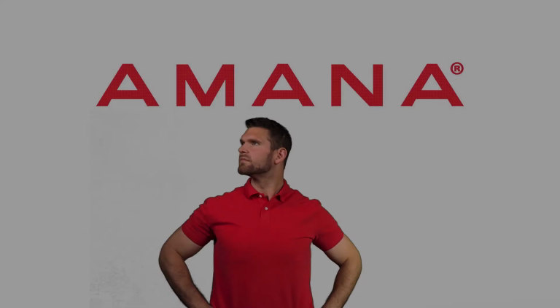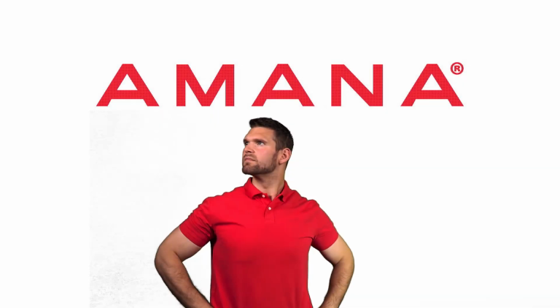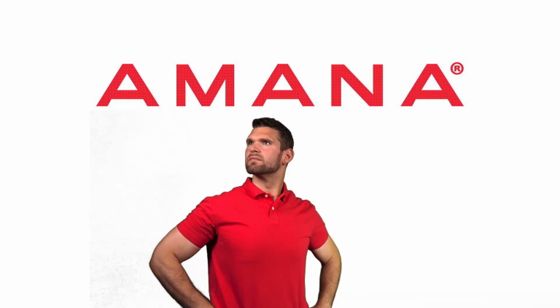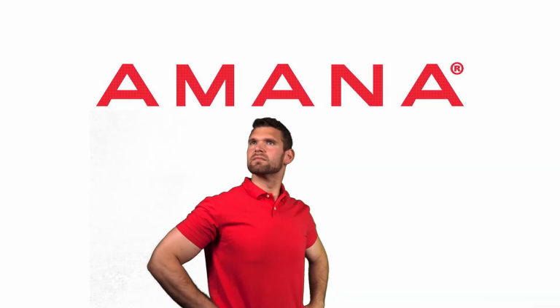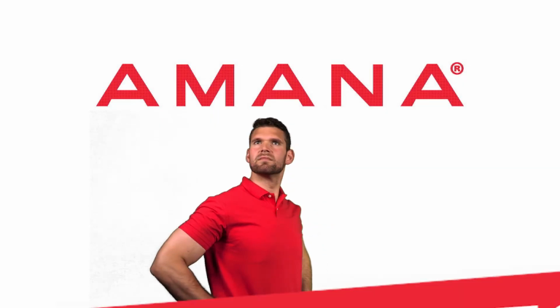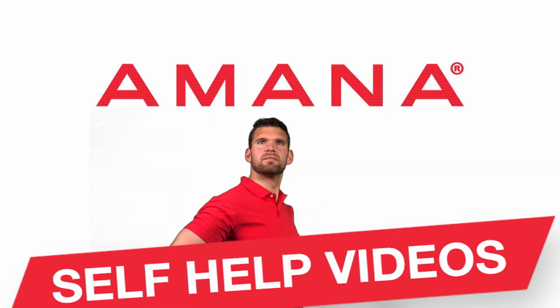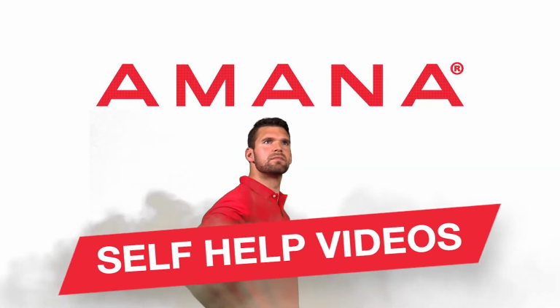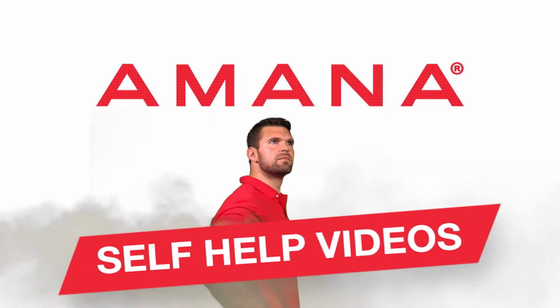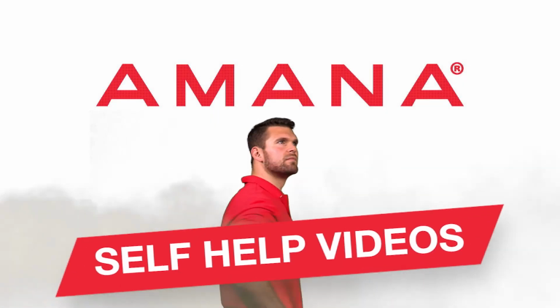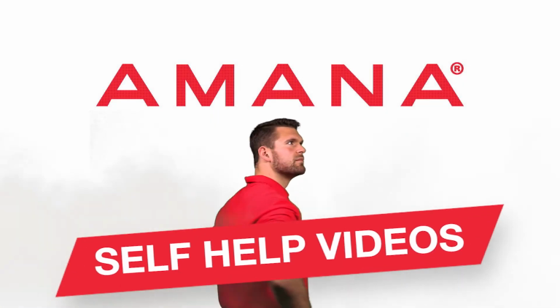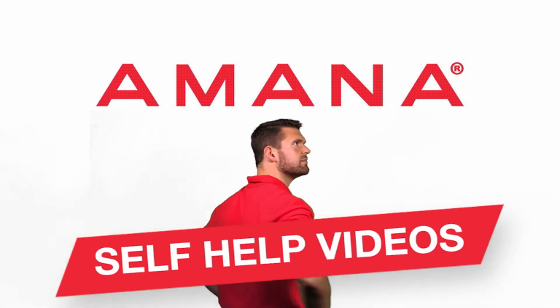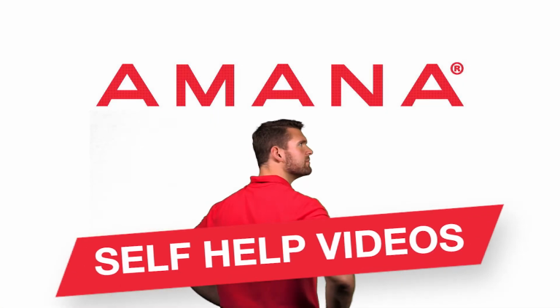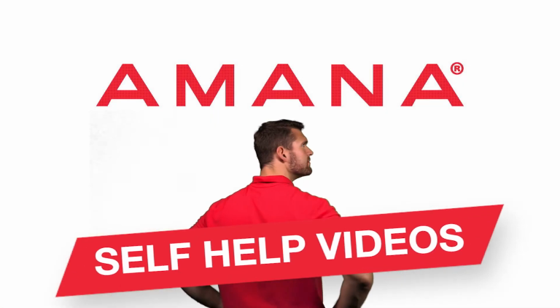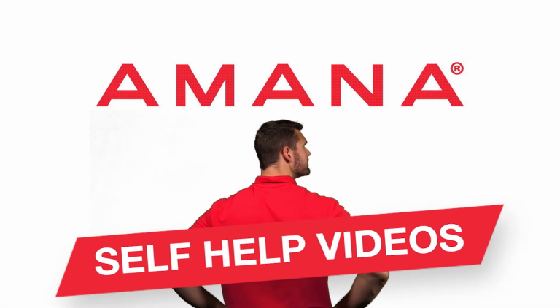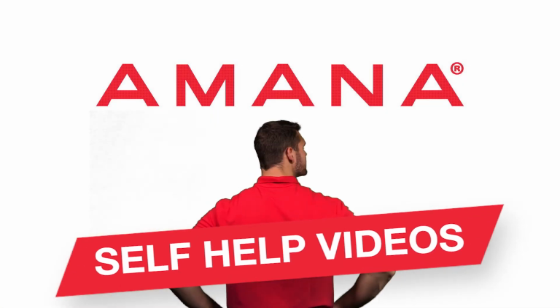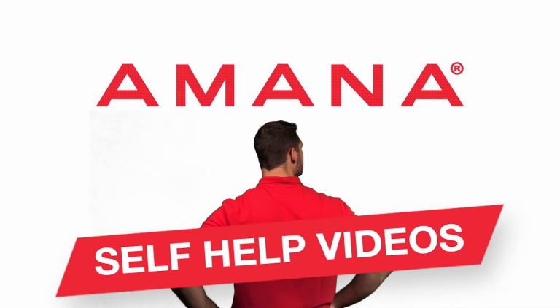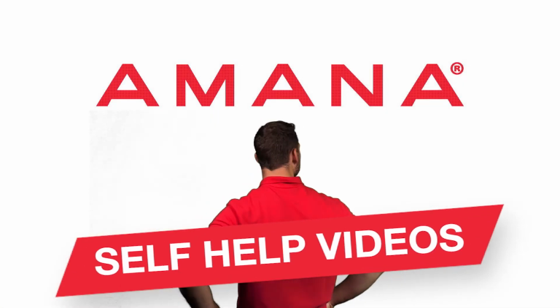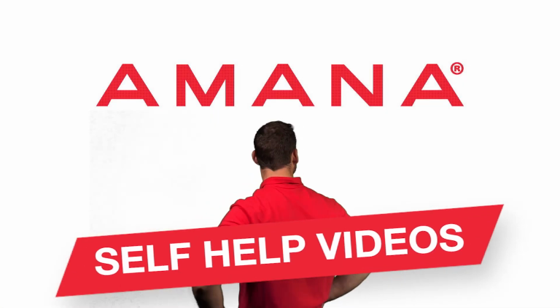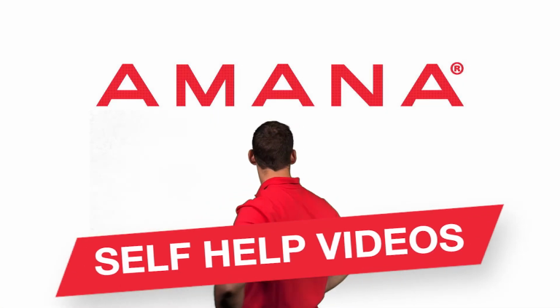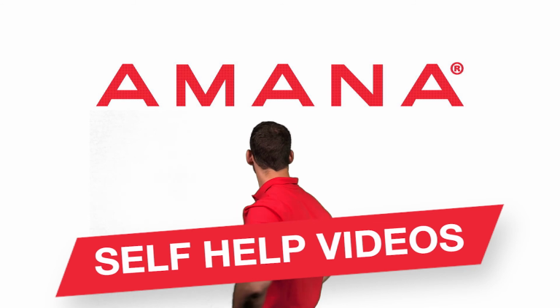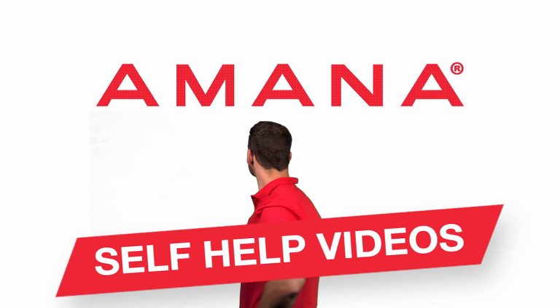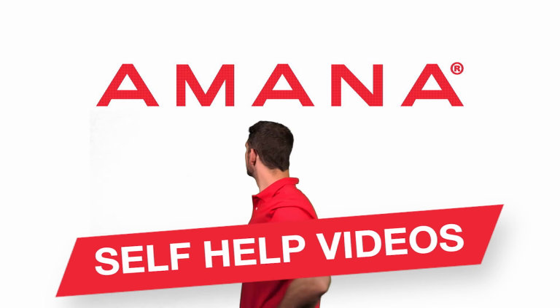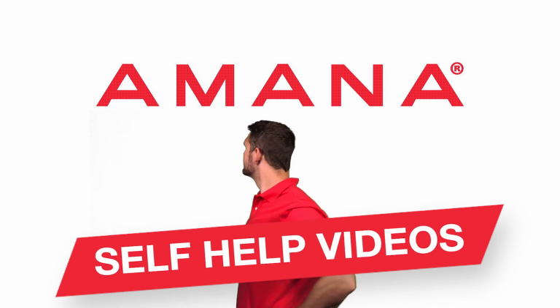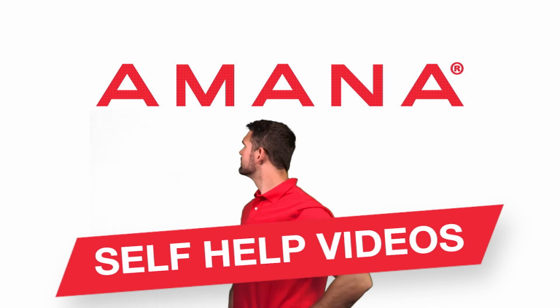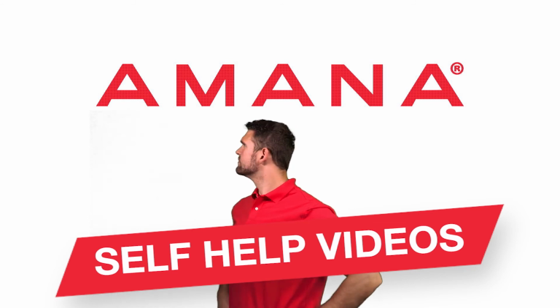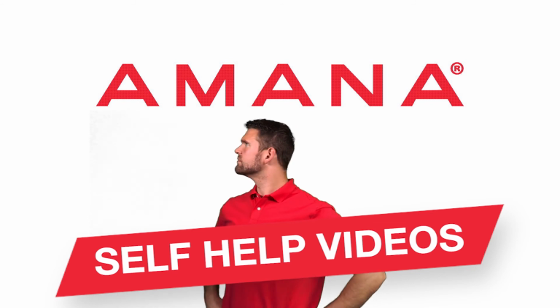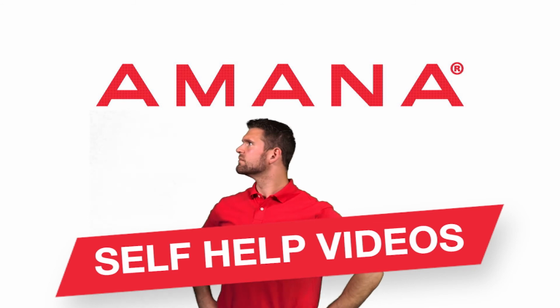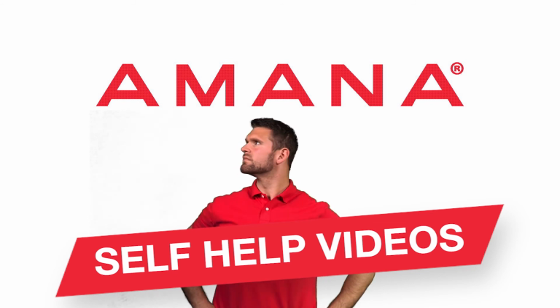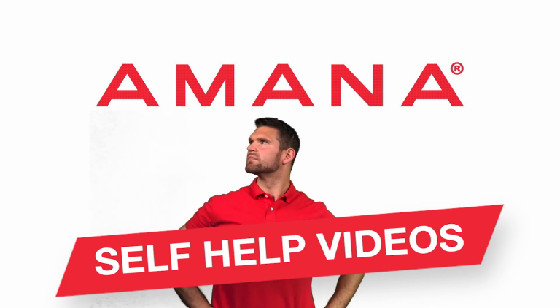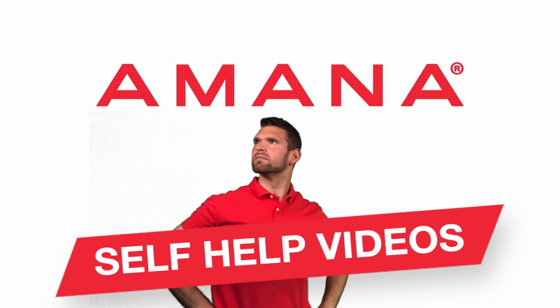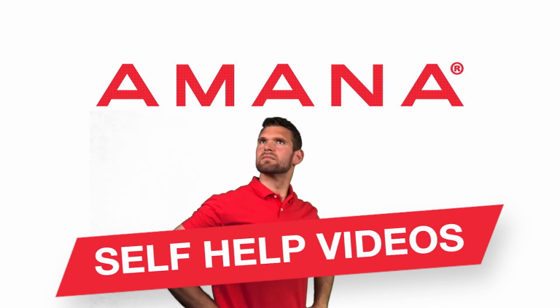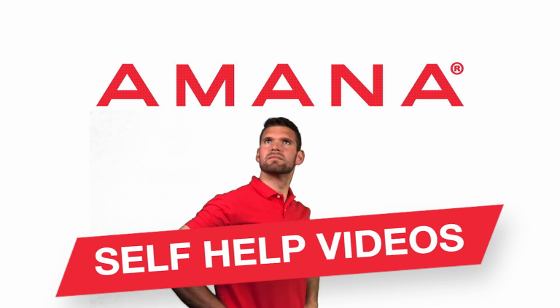Amana self-help videos. Remember, always refer to your use and care guide.